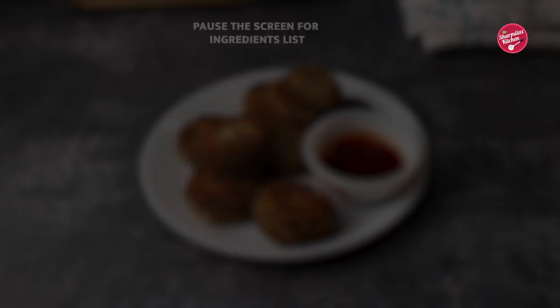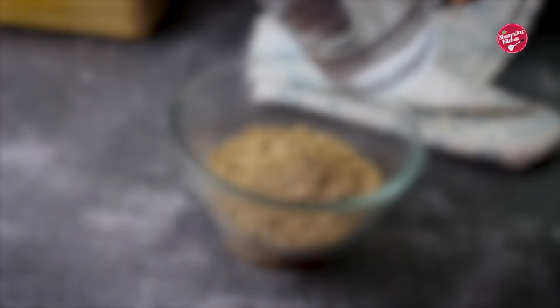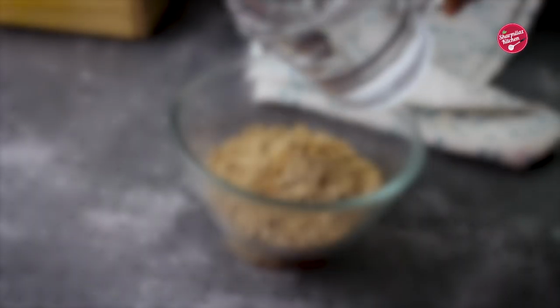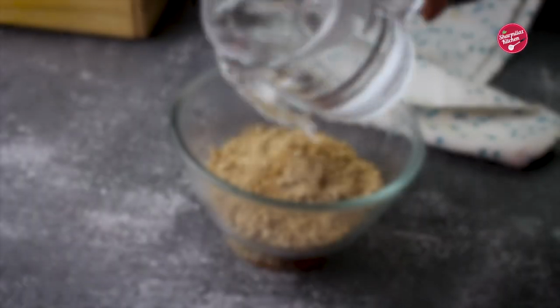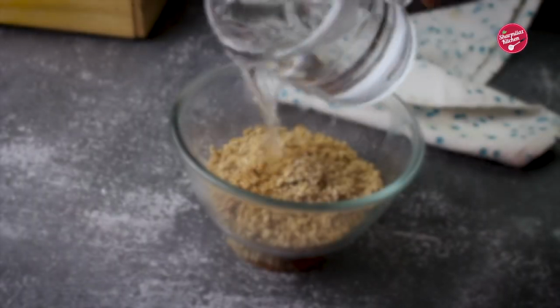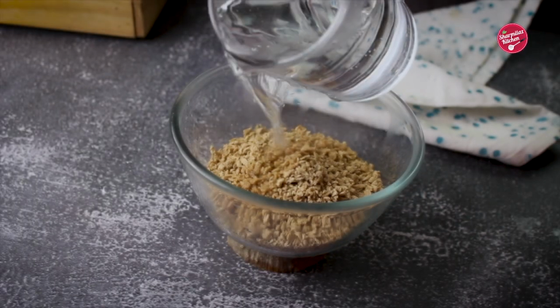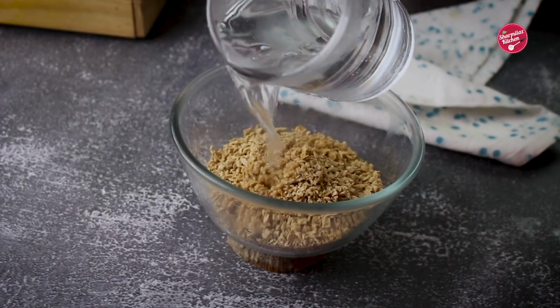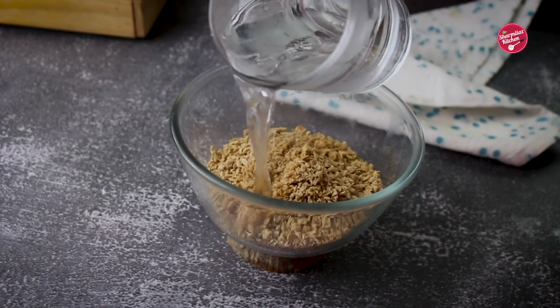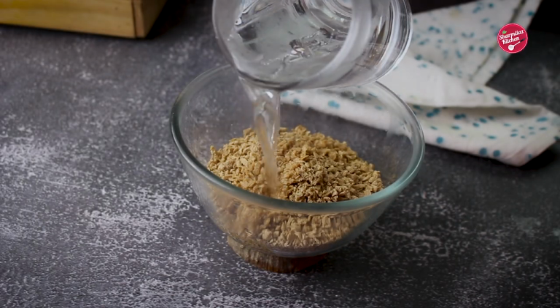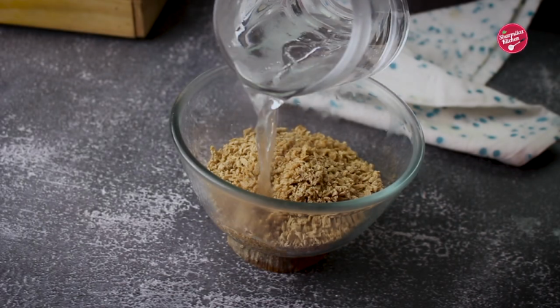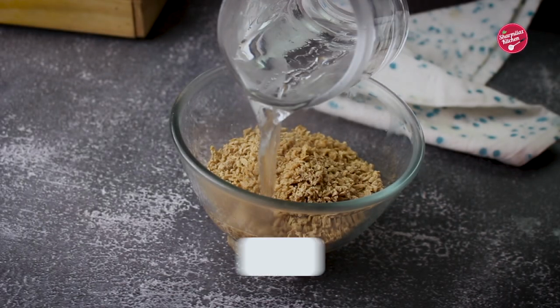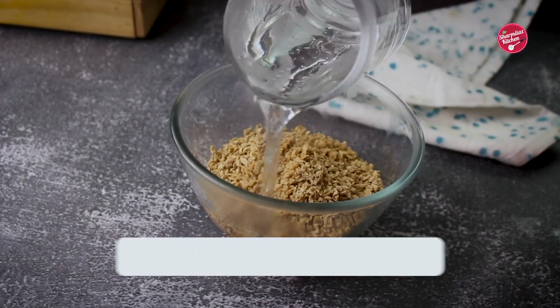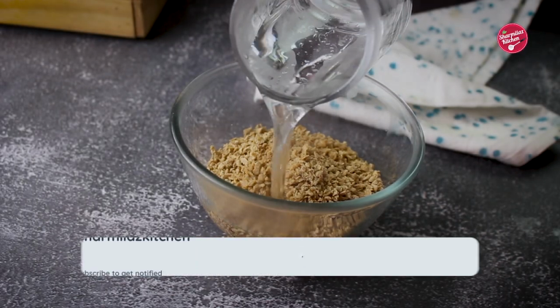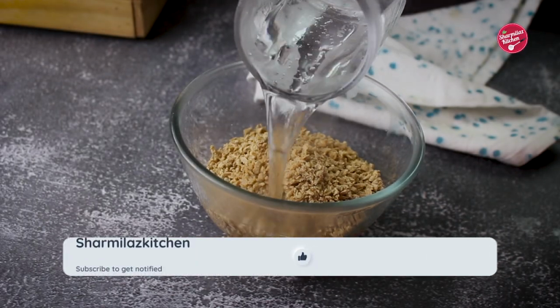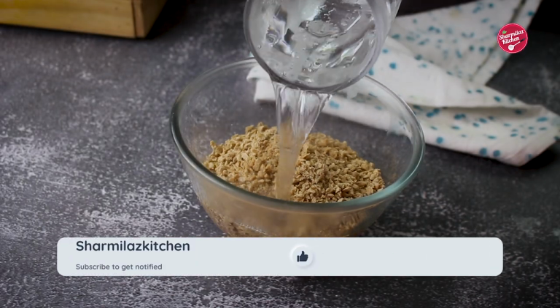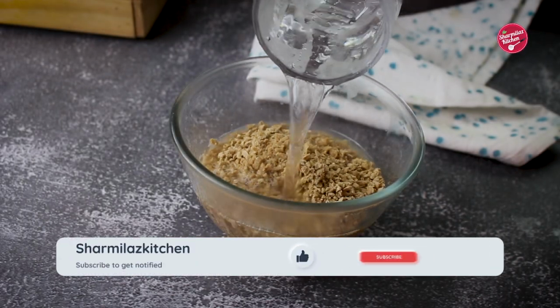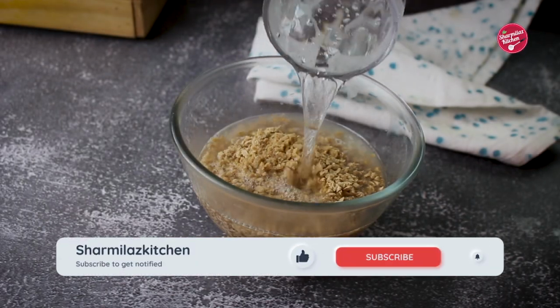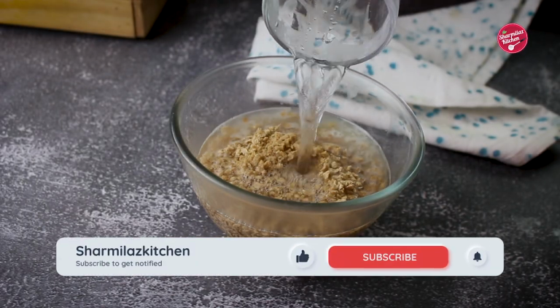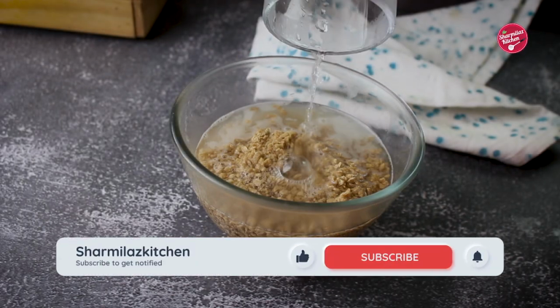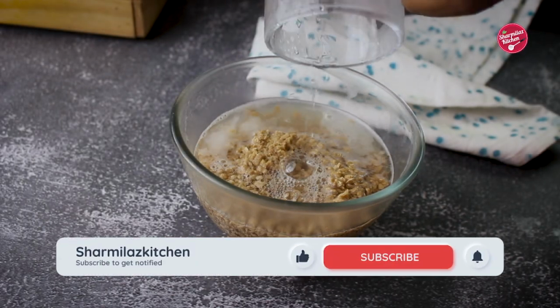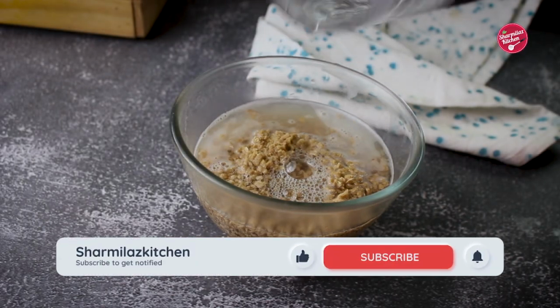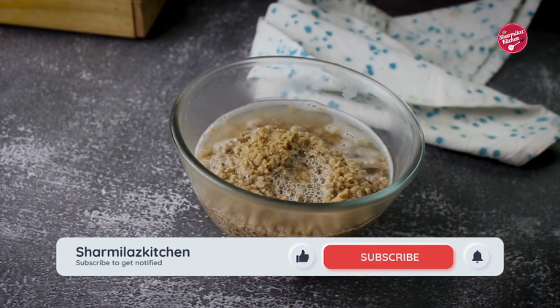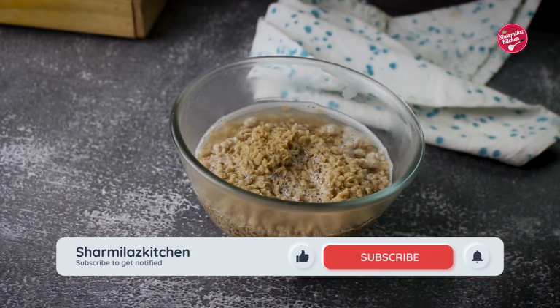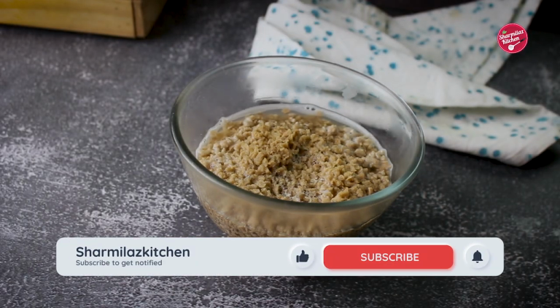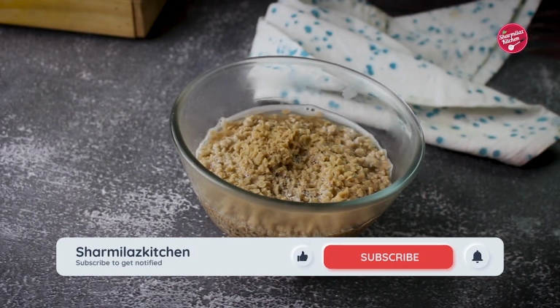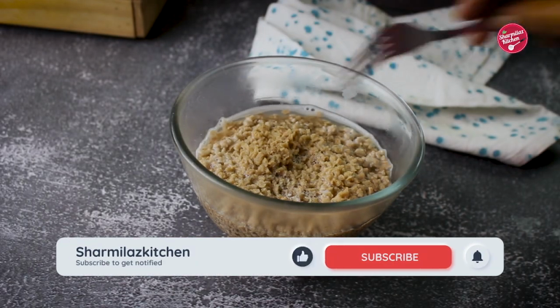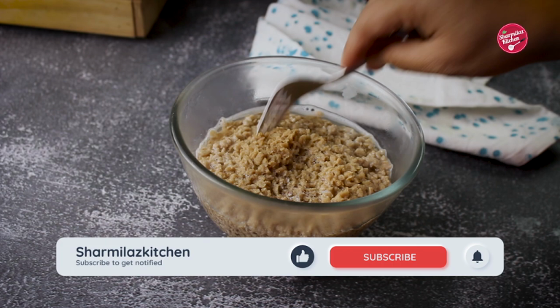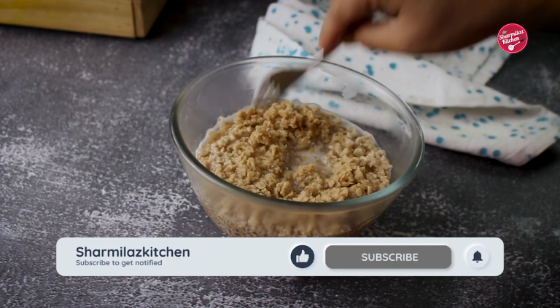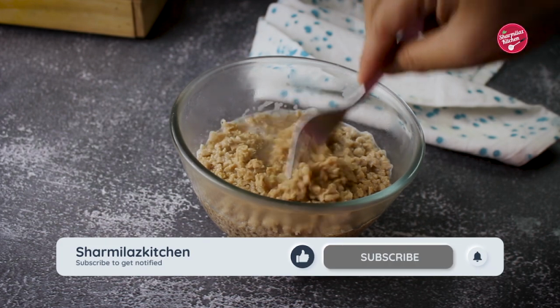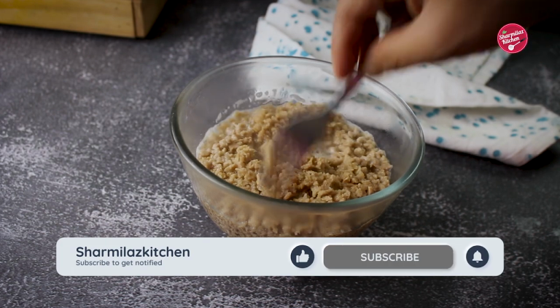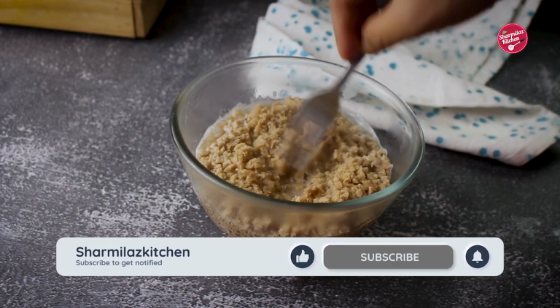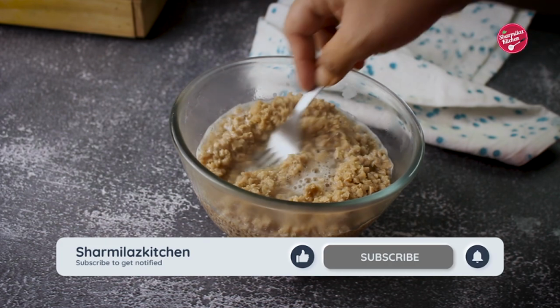First, soak the soya granules in hot water for 30 minutes. Keep it aside.